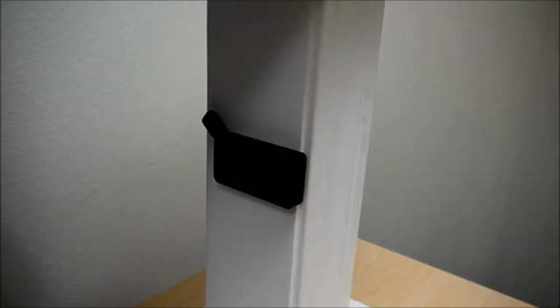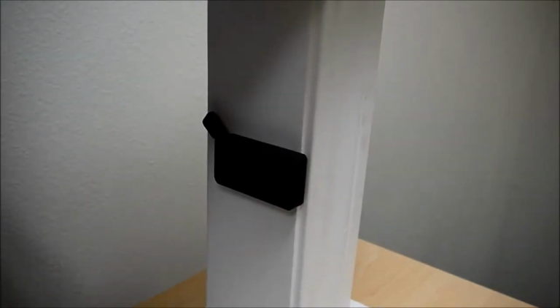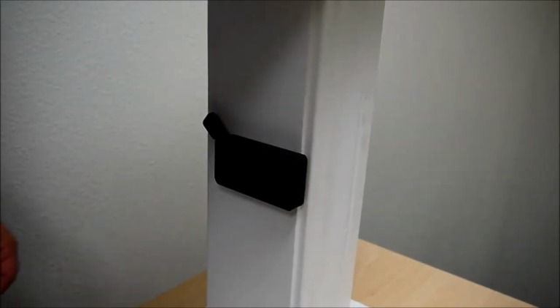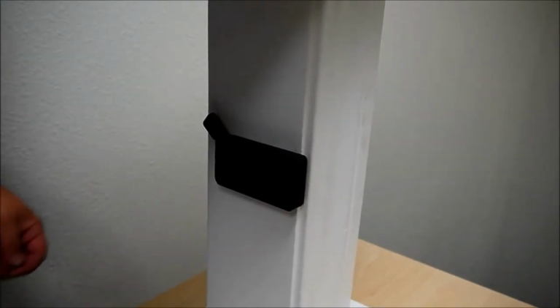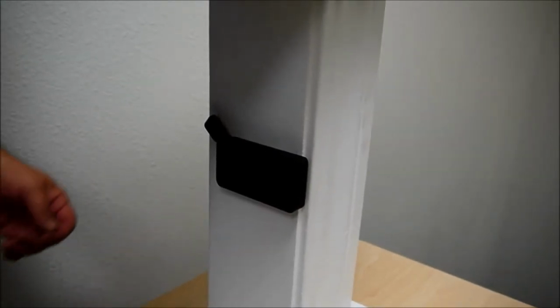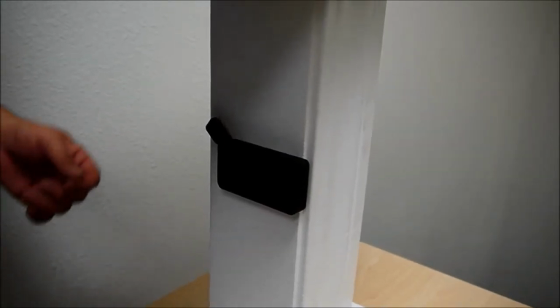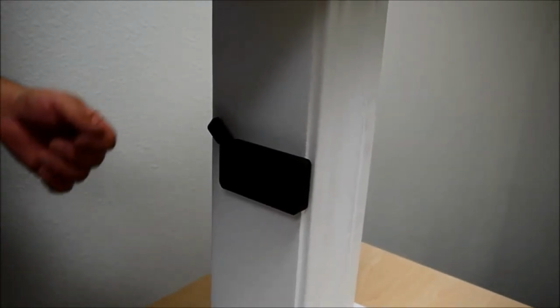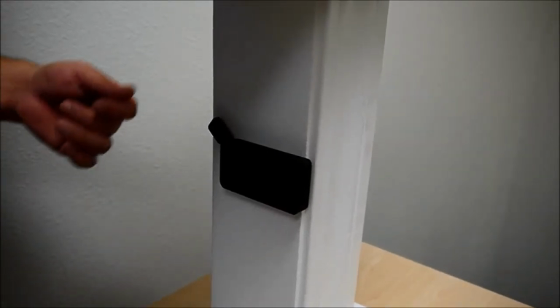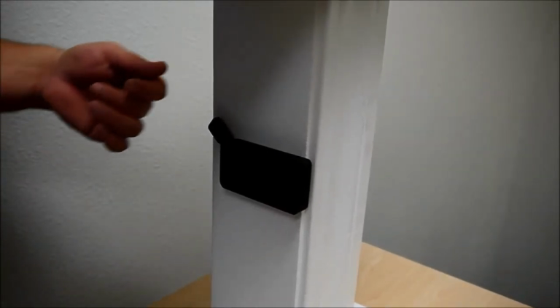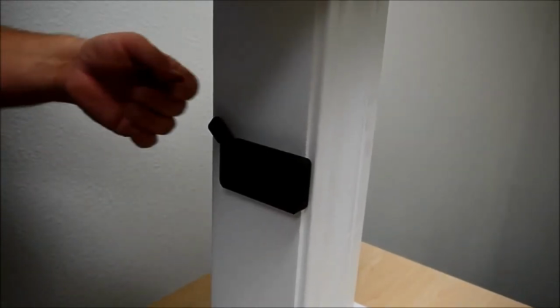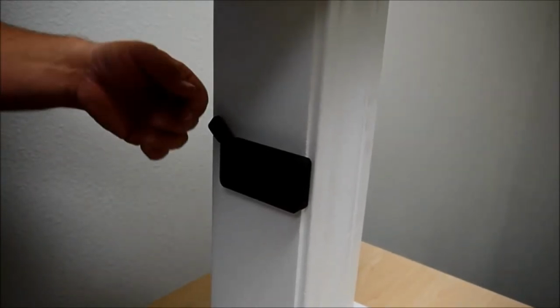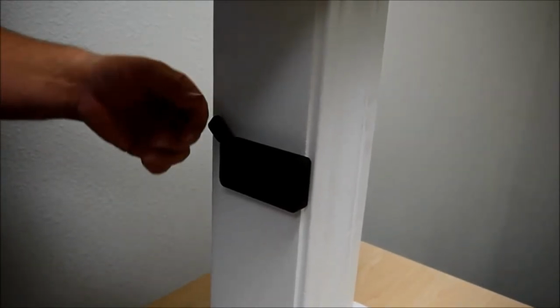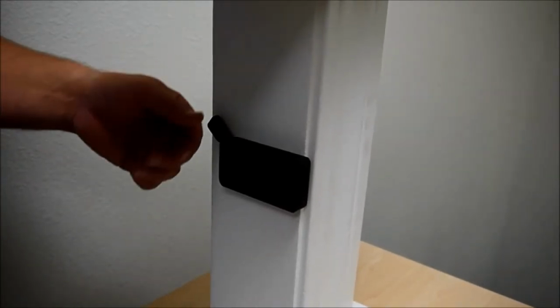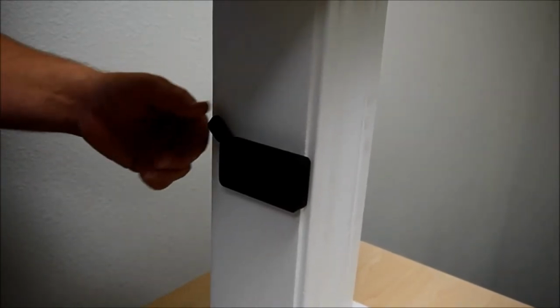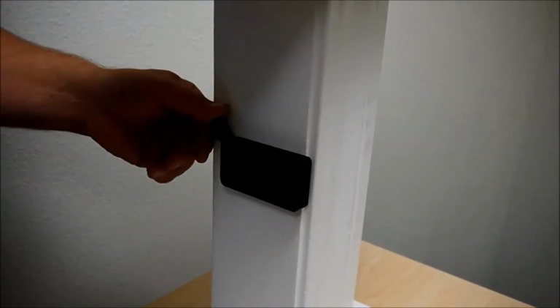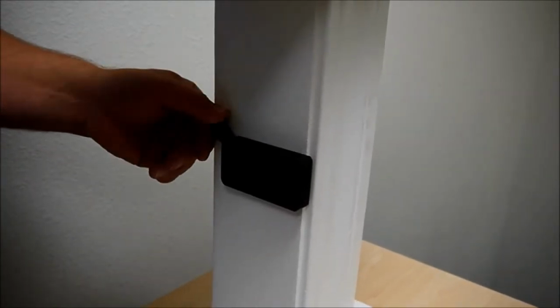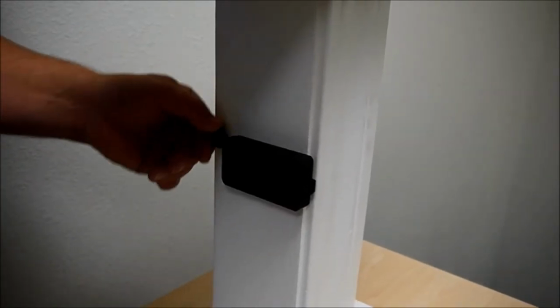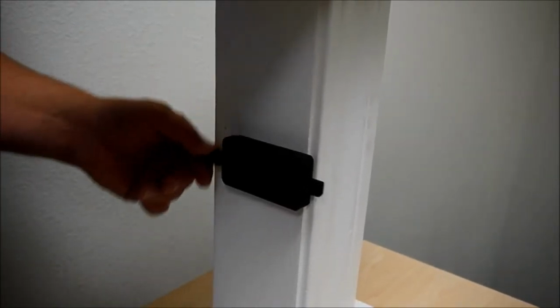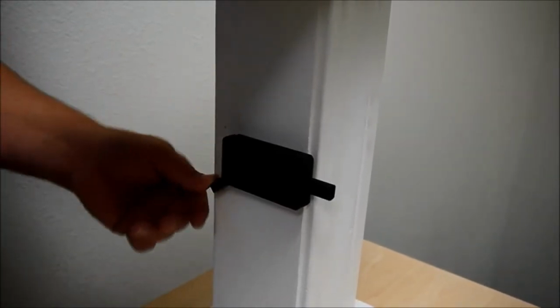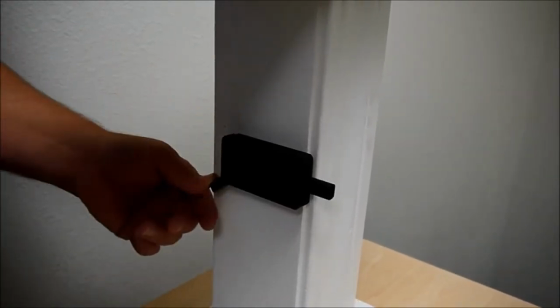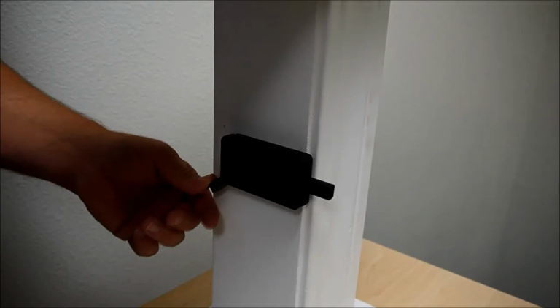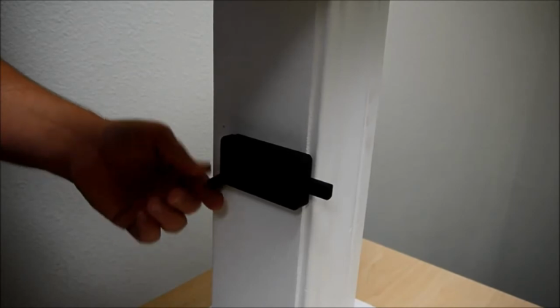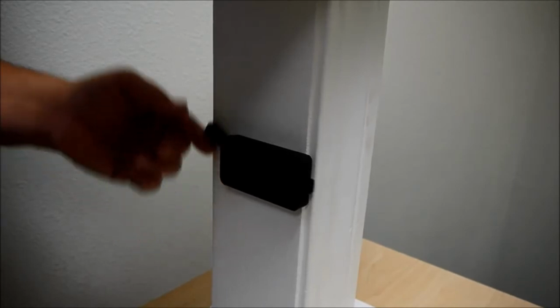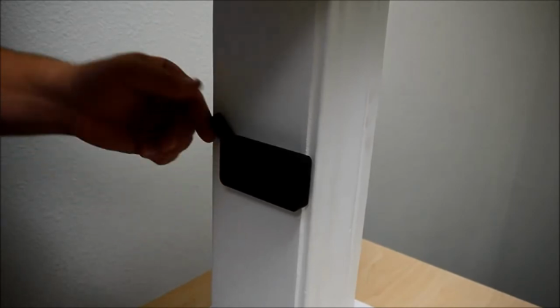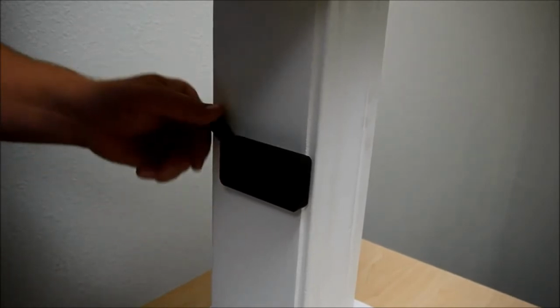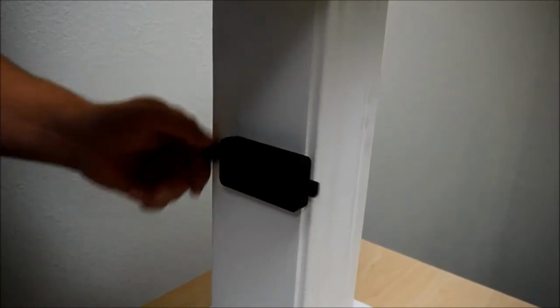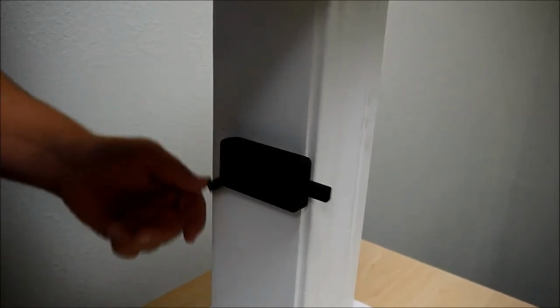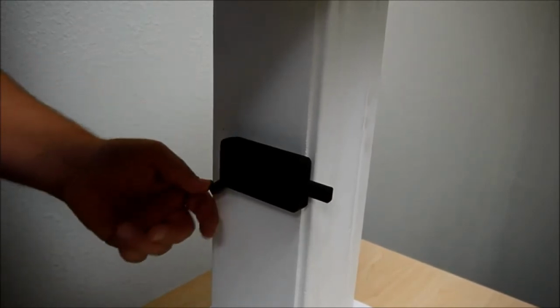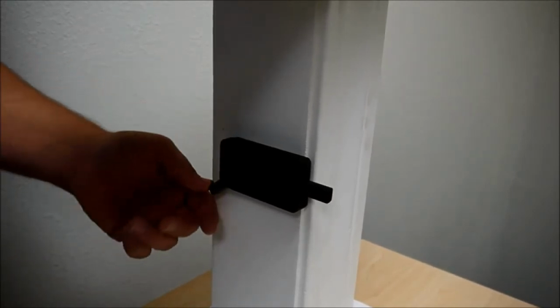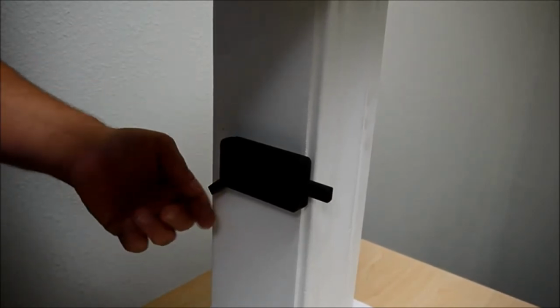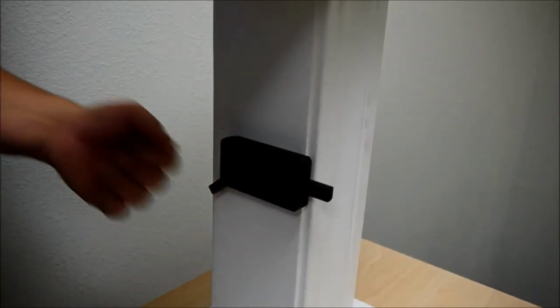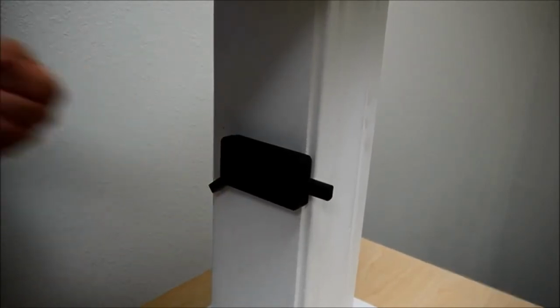All right, once you have all the screws in and it's properly mounted, you're going to test it for operation, and you're all set.